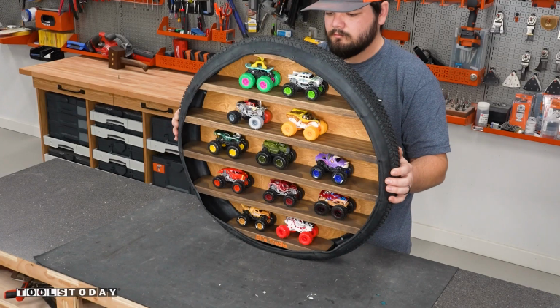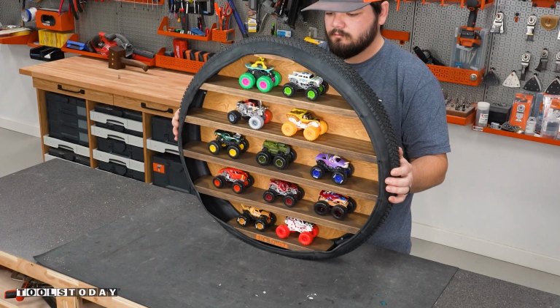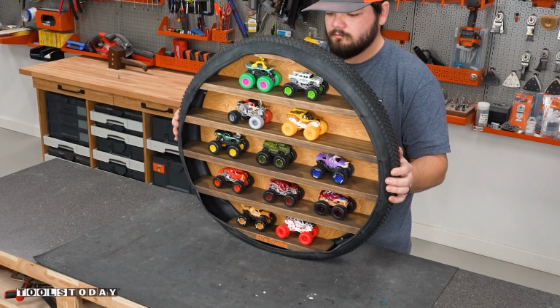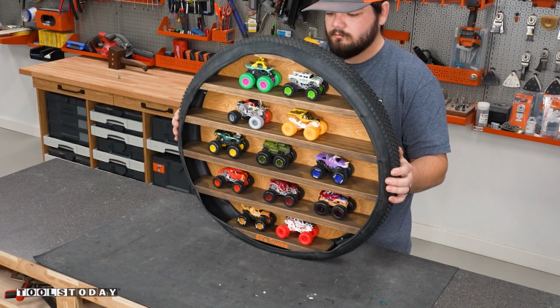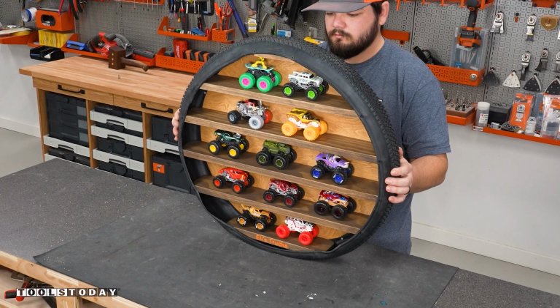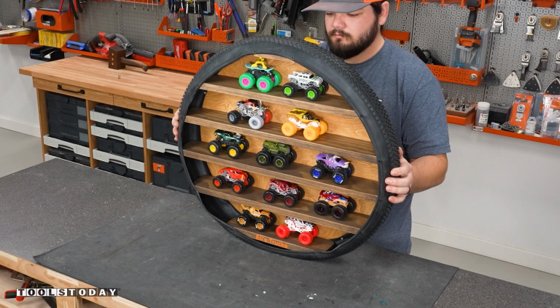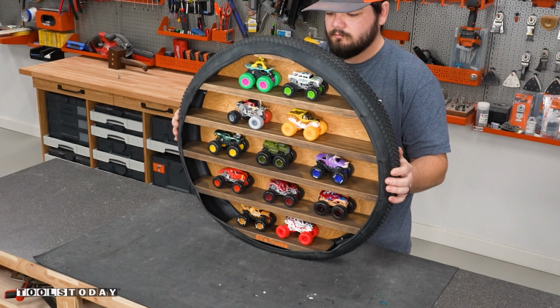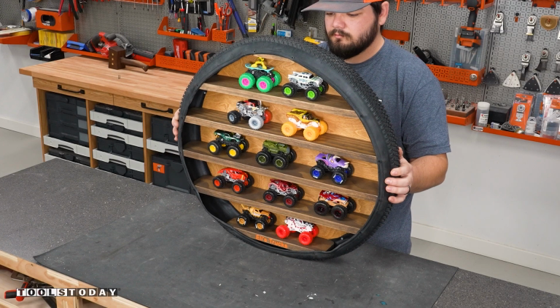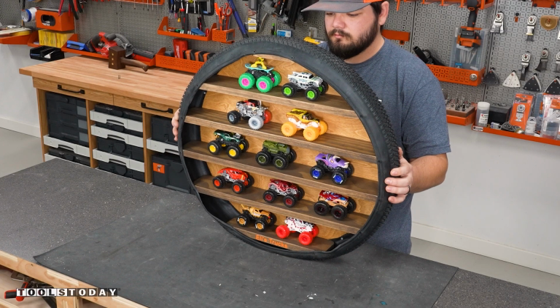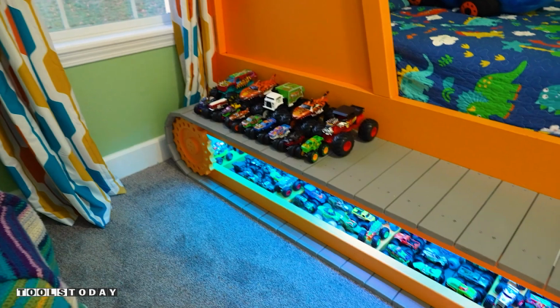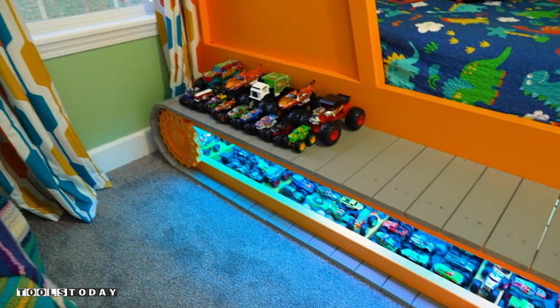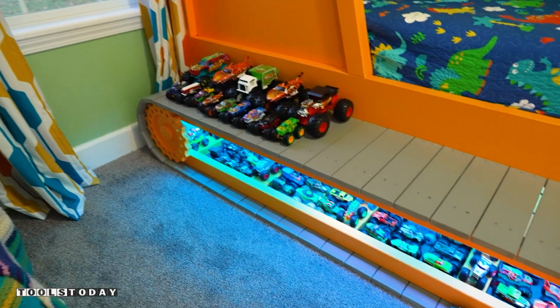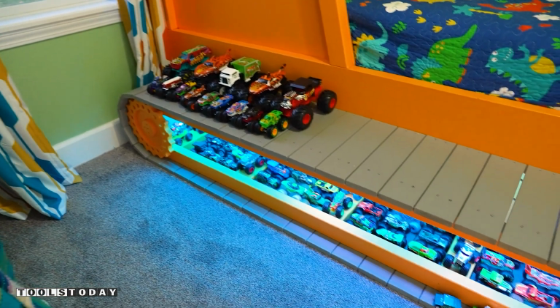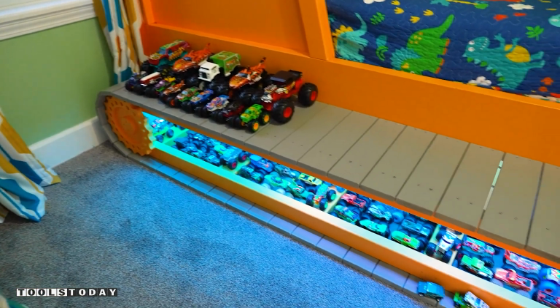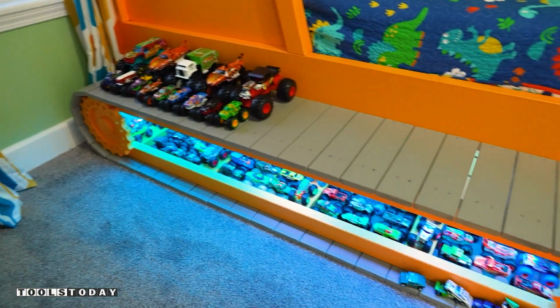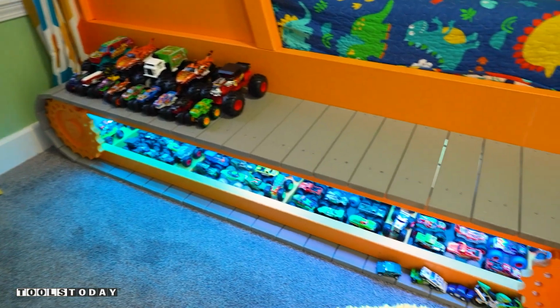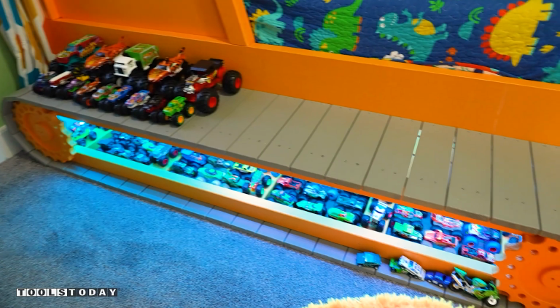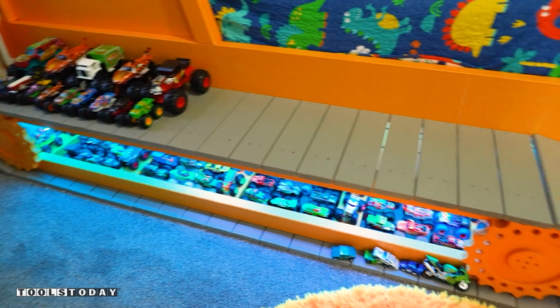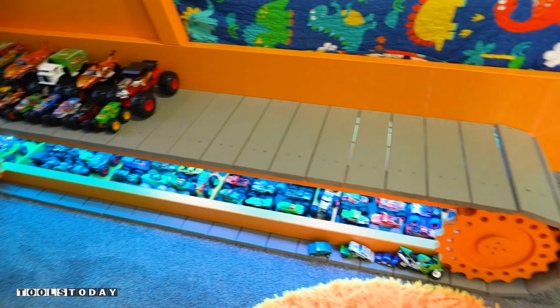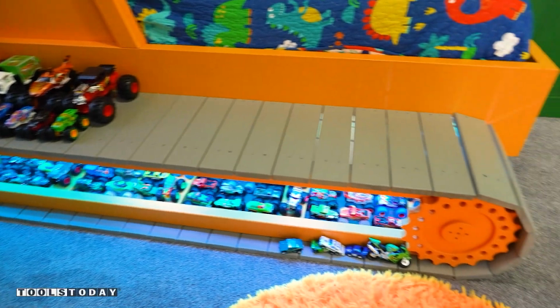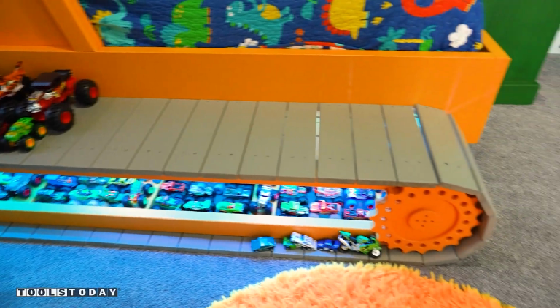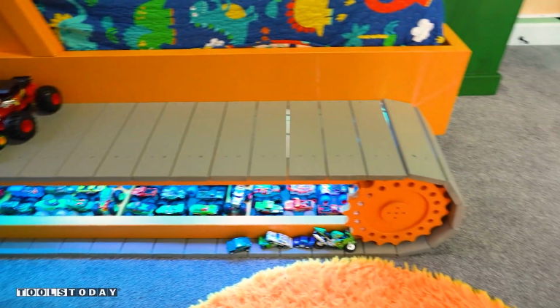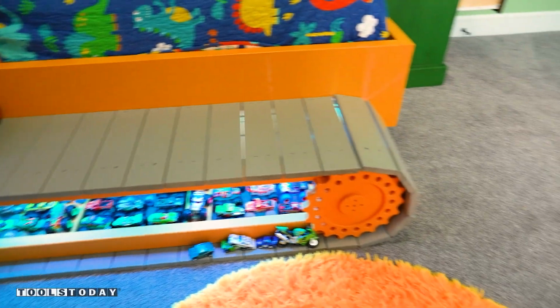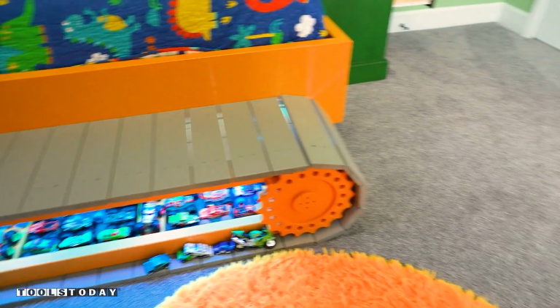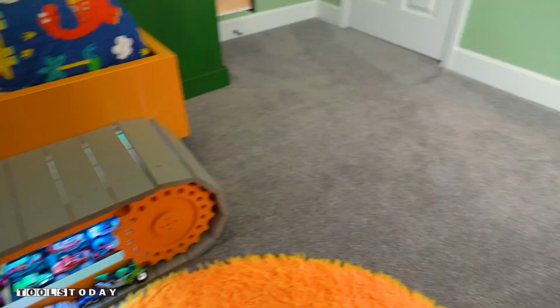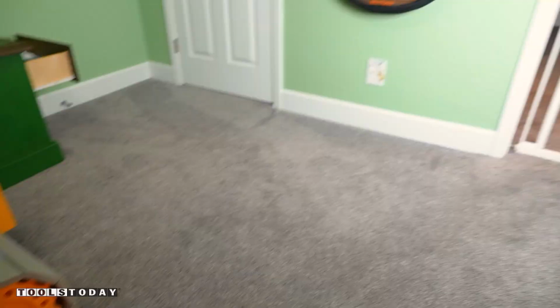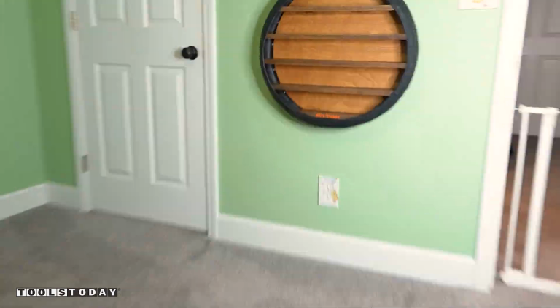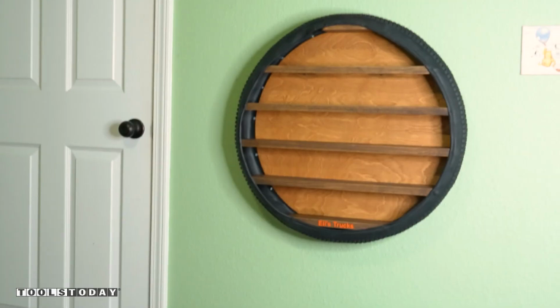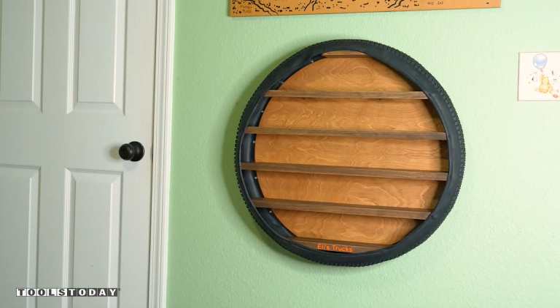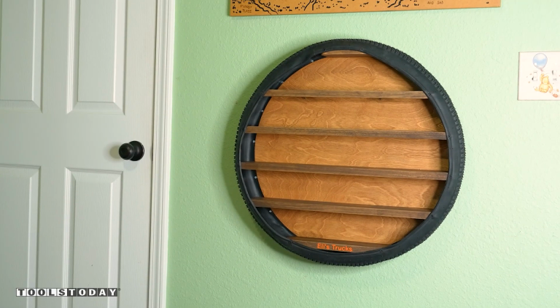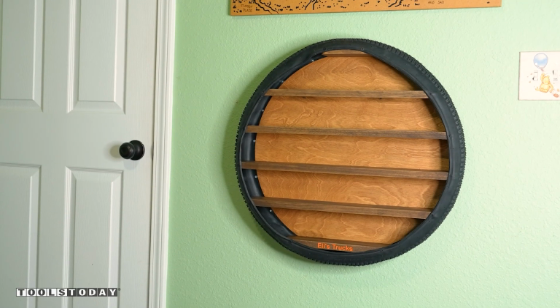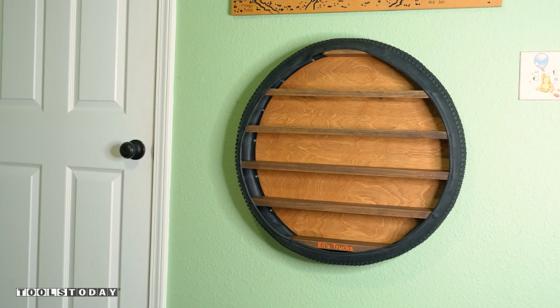I'm super happy with the way this project turned out — my son's going to love it. Hopefully you guys enjoyed this. Have a great day everyone.